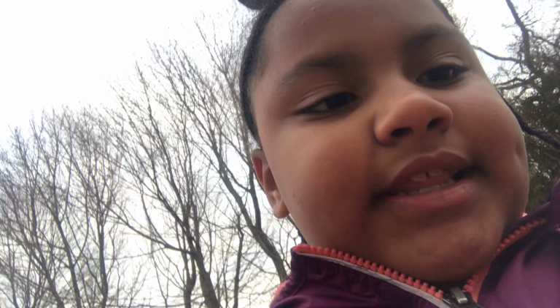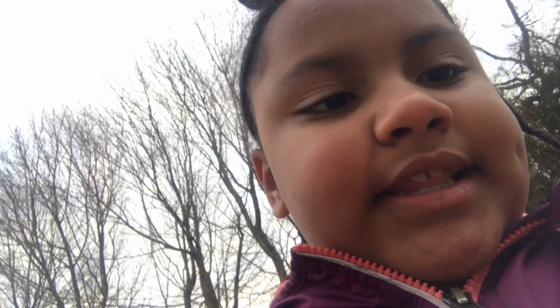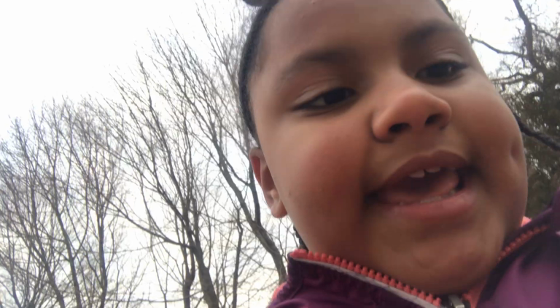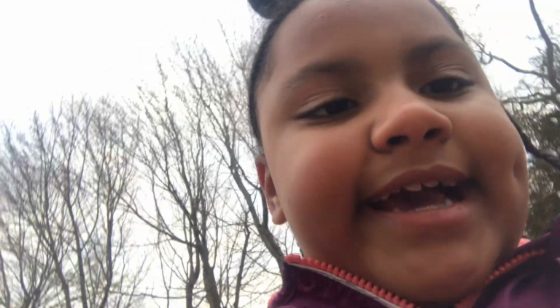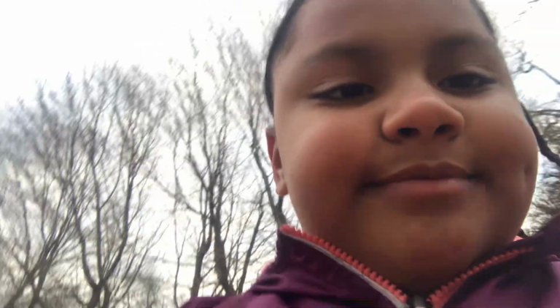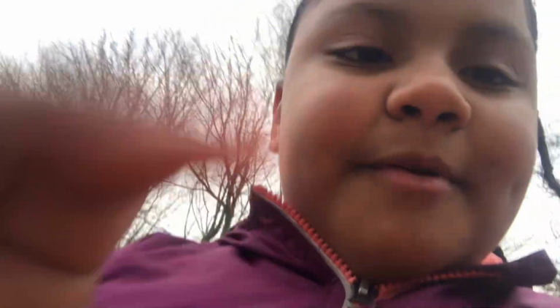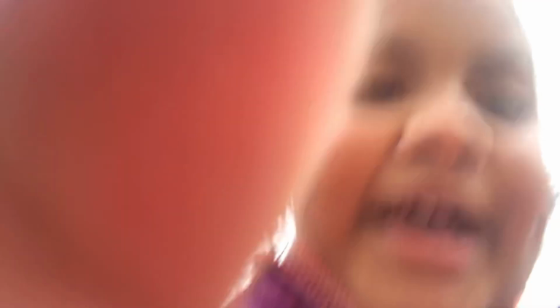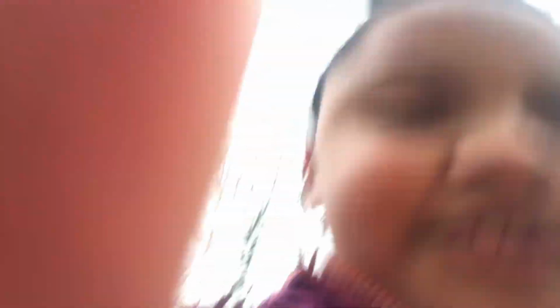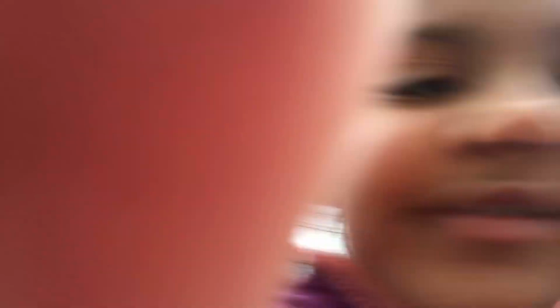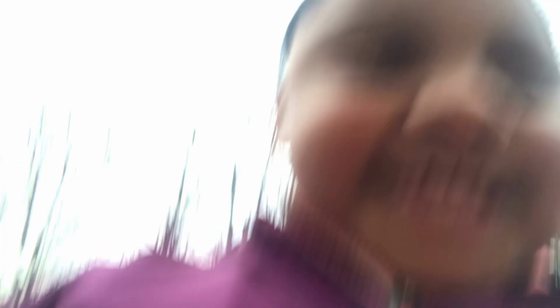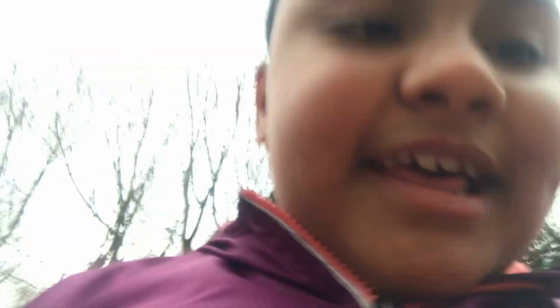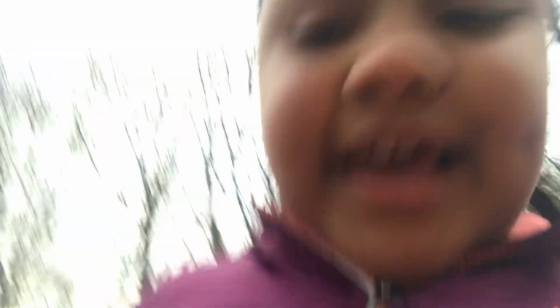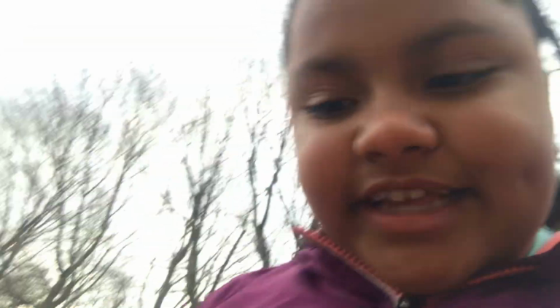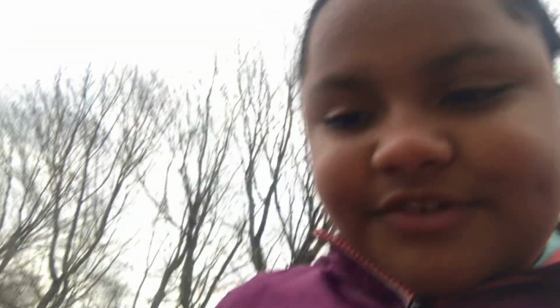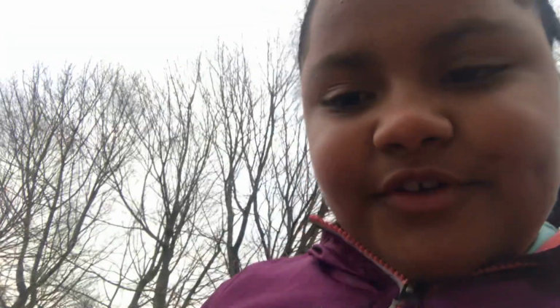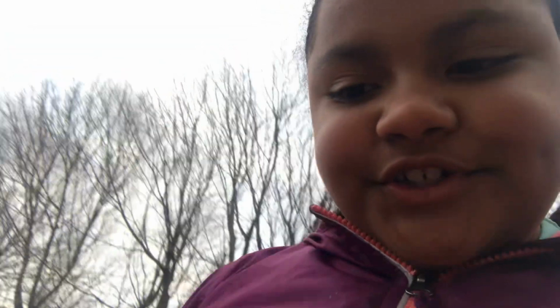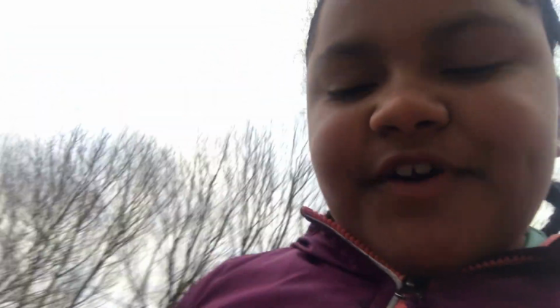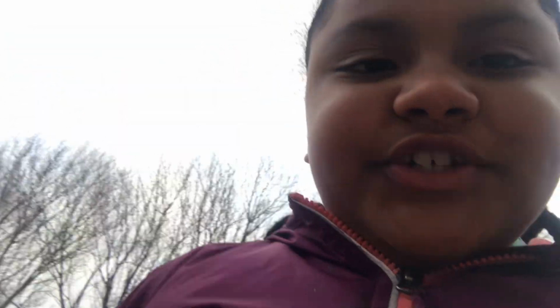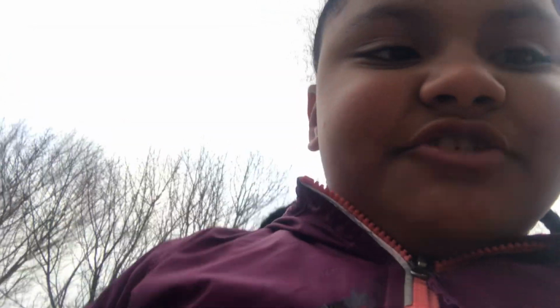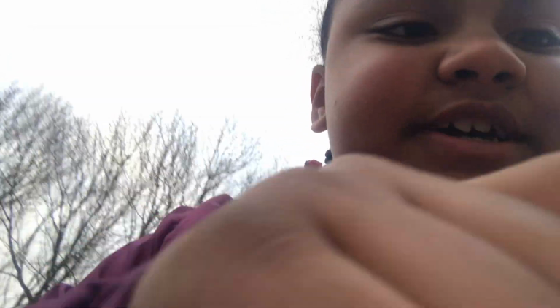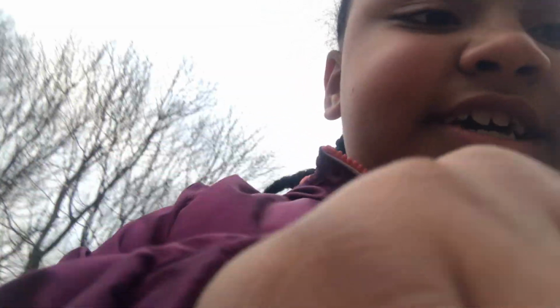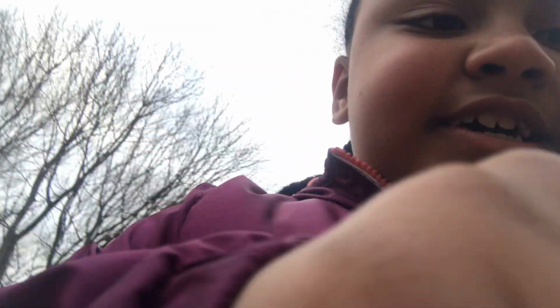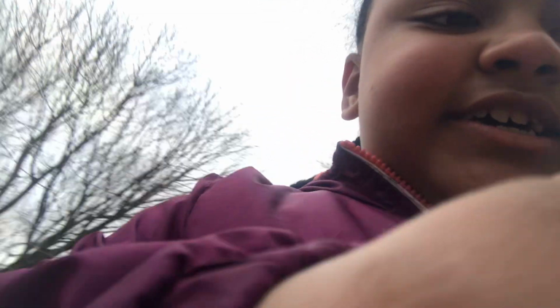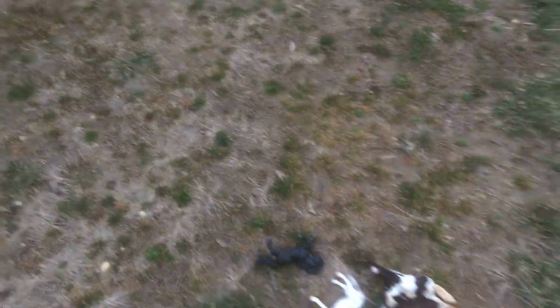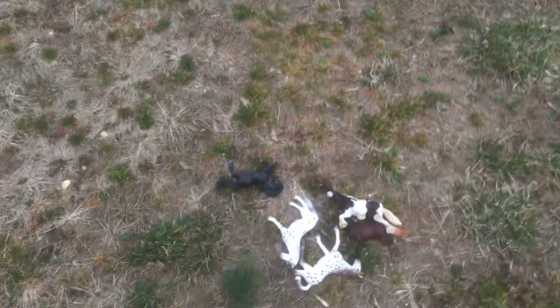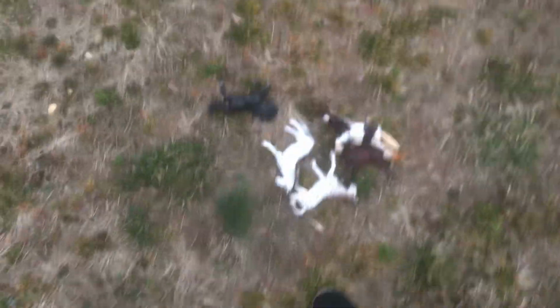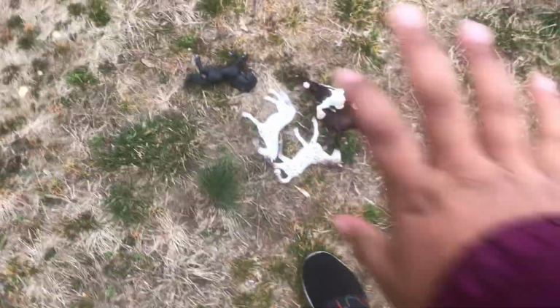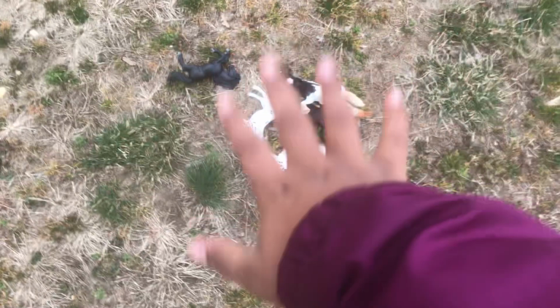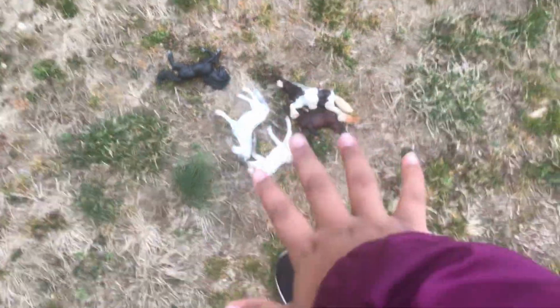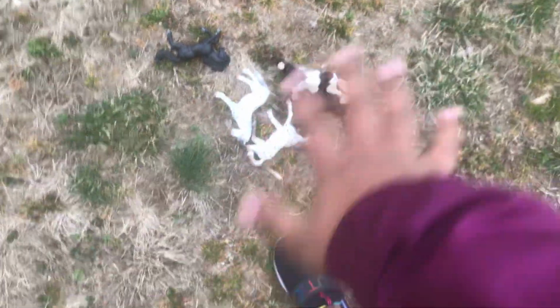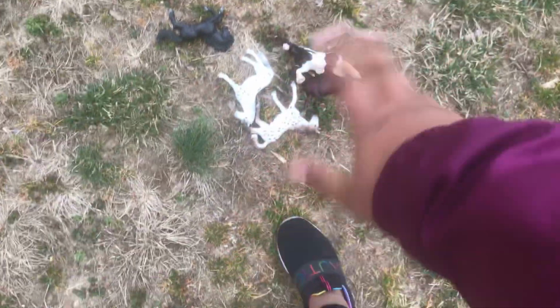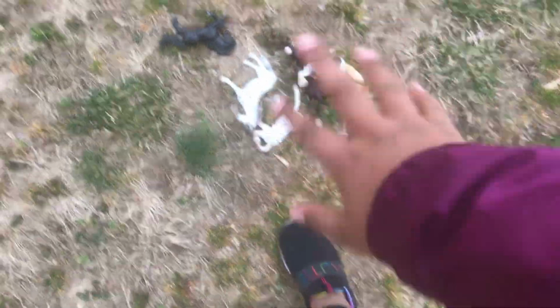Hey guys, welcome back. So I was thinking I could do a little photo shoot. So I have, so I brought all these horses.